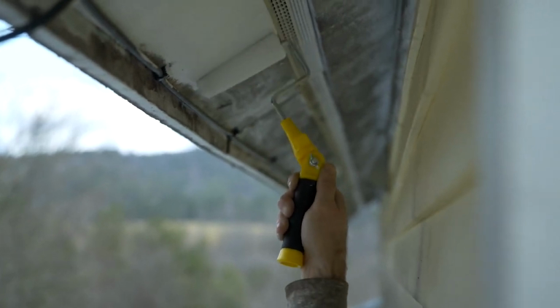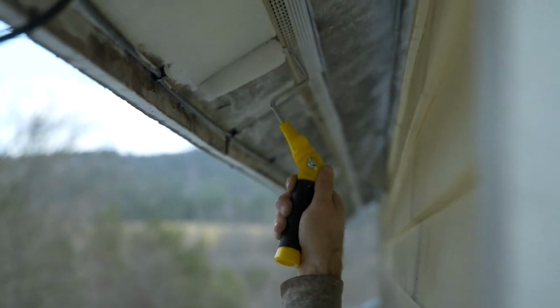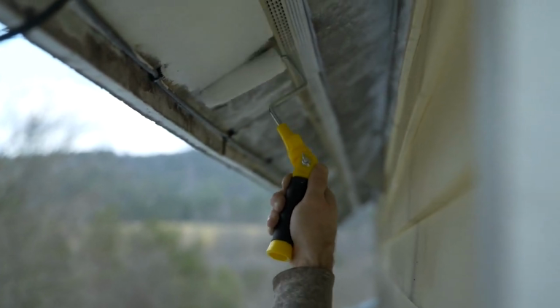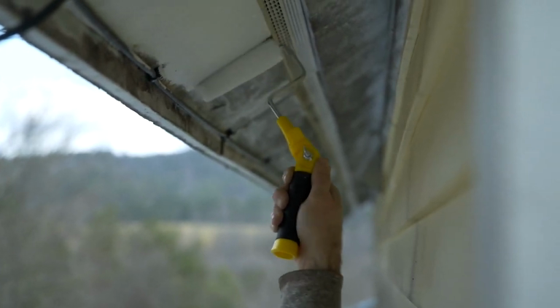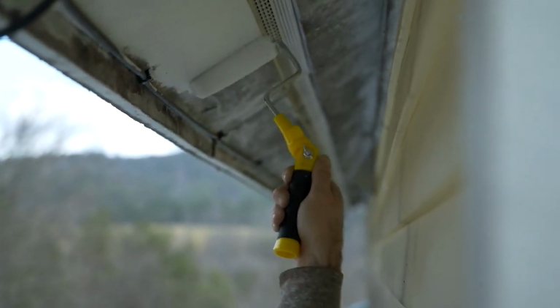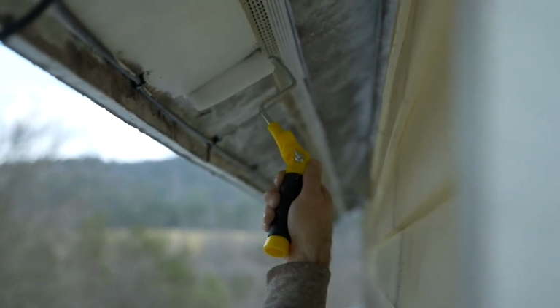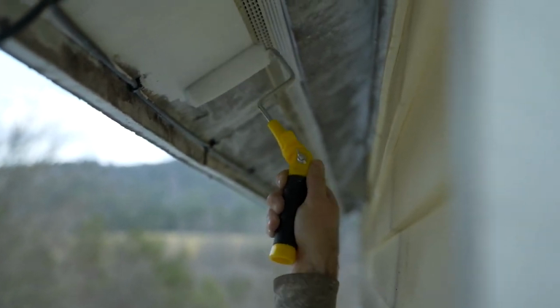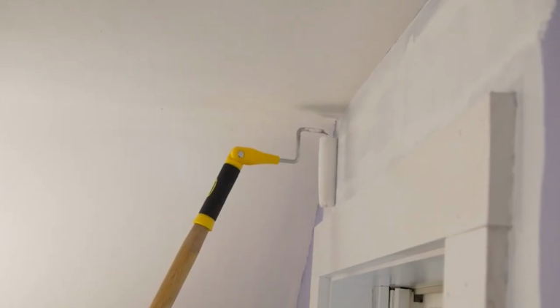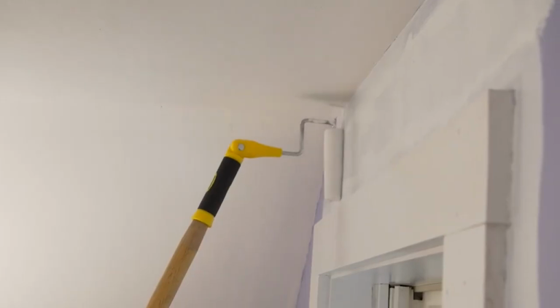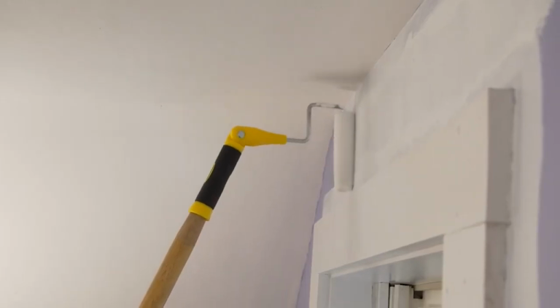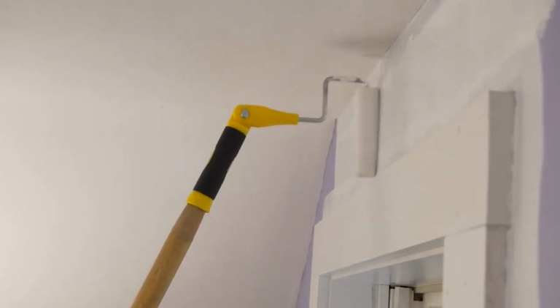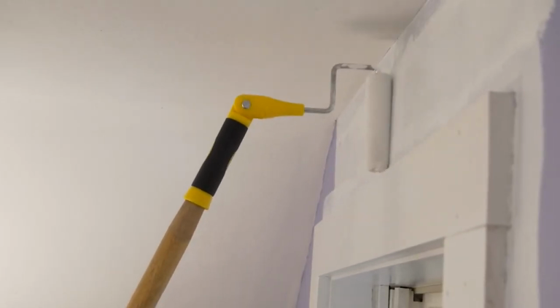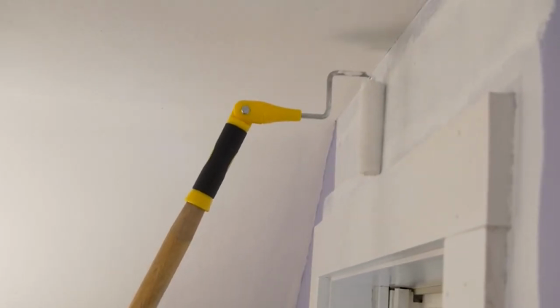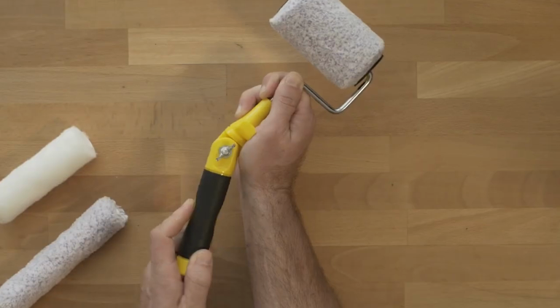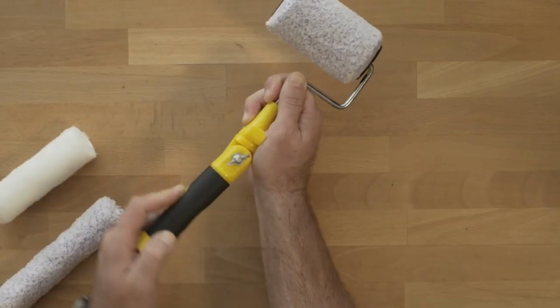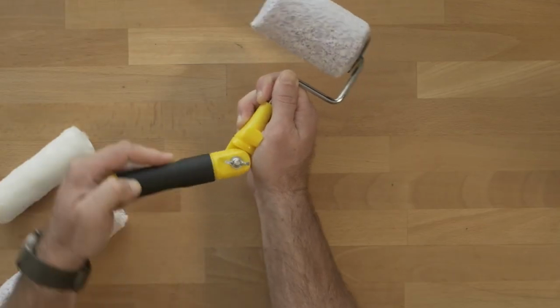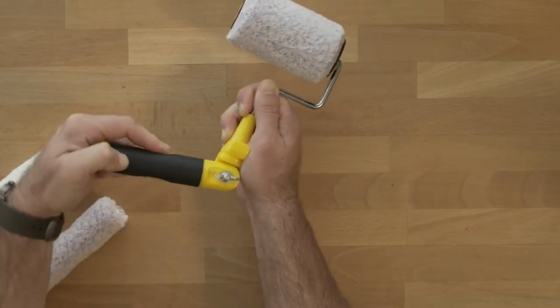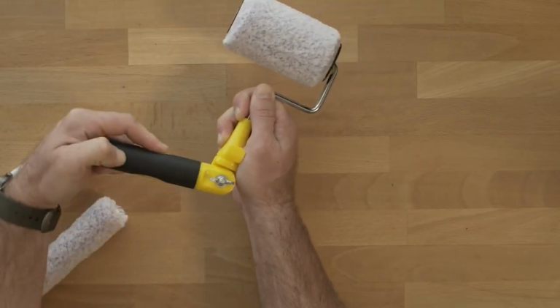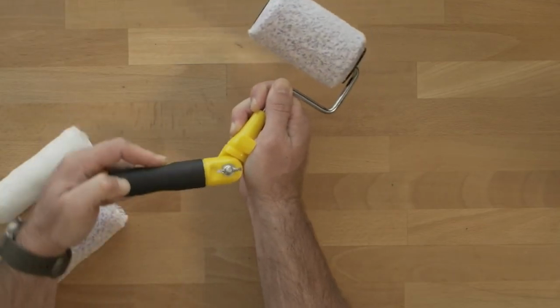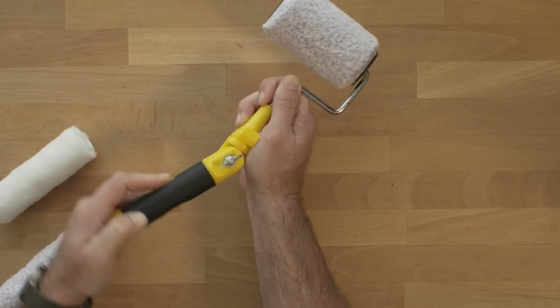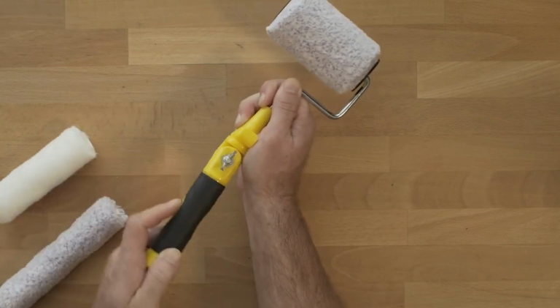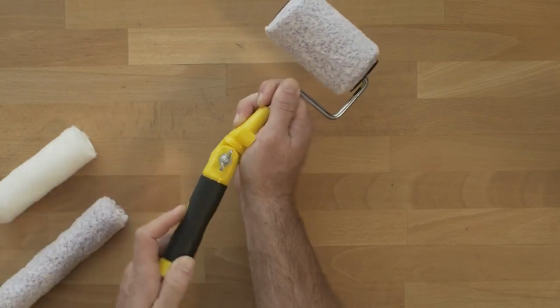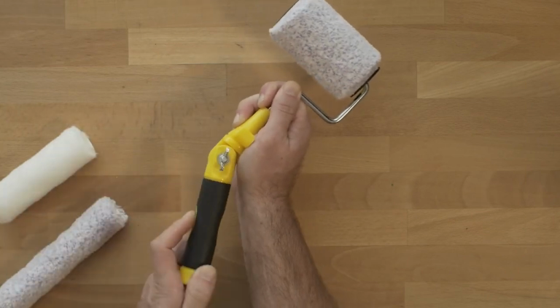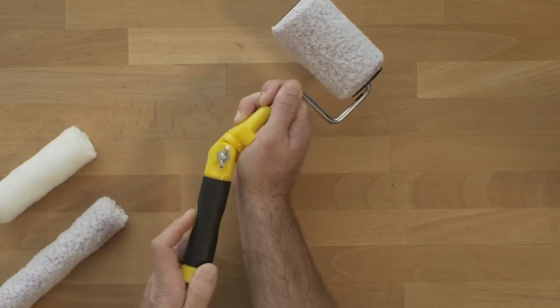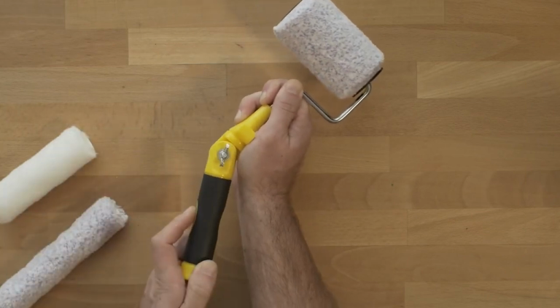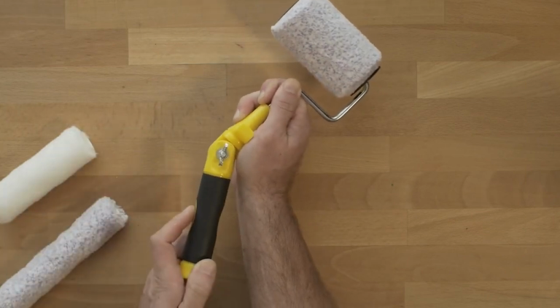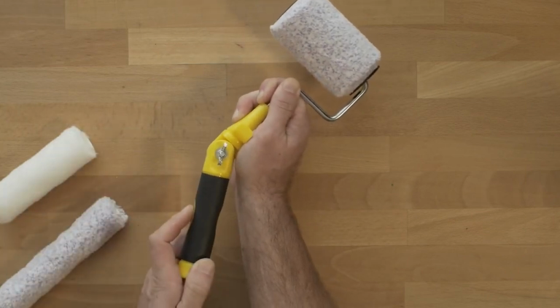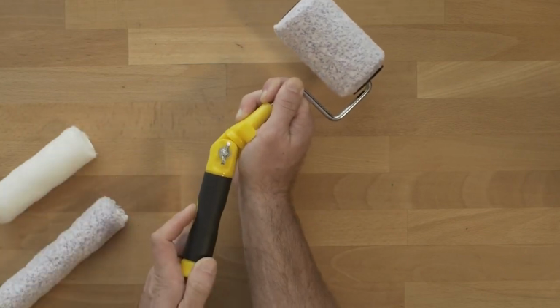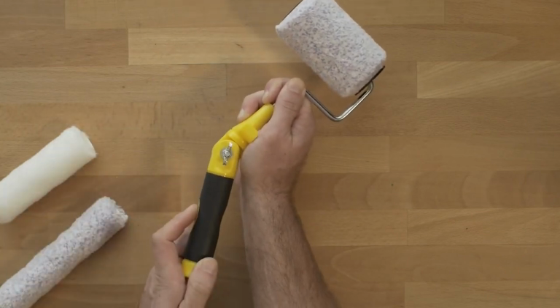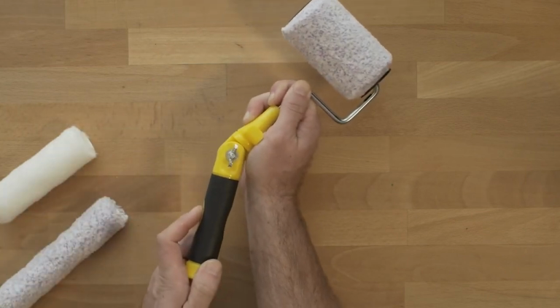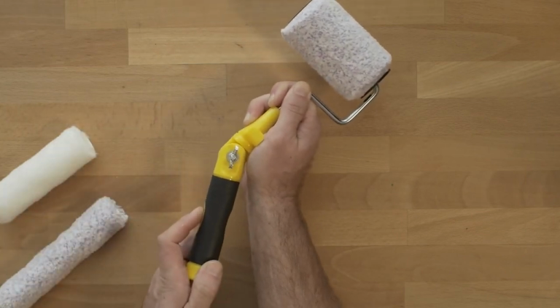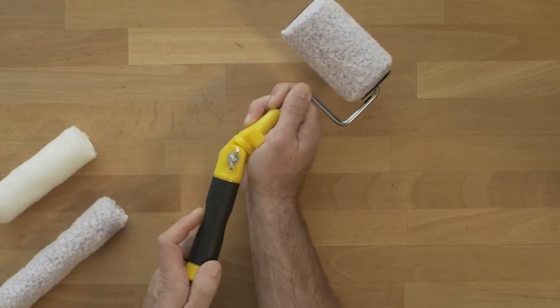In essence, this roller is a game-changer for painters, making their work easier, faster, and more cost-effective.